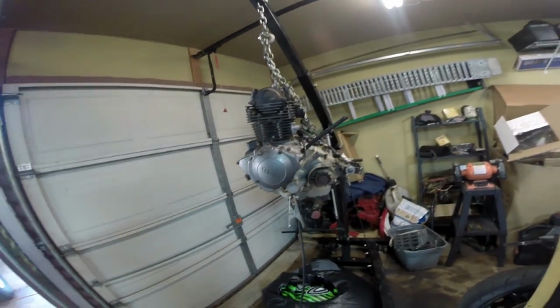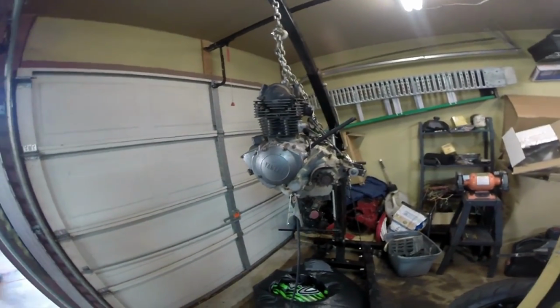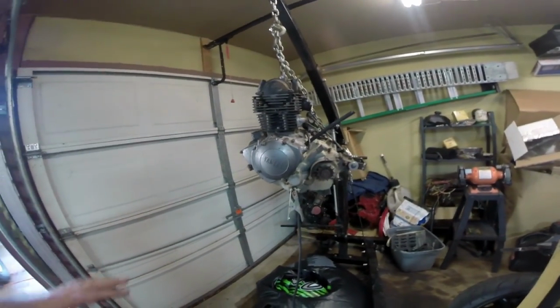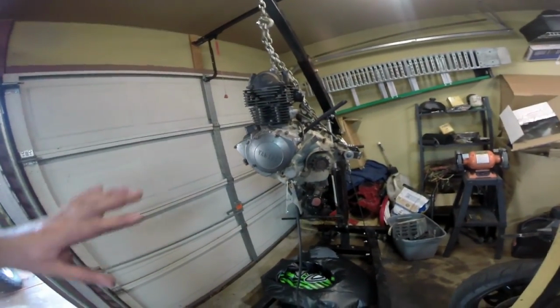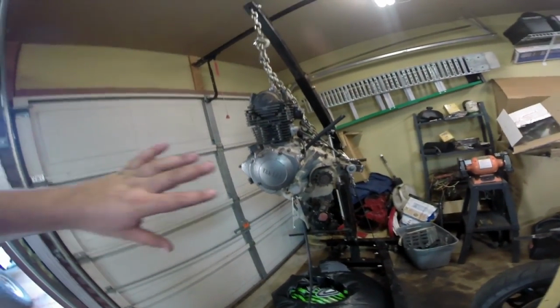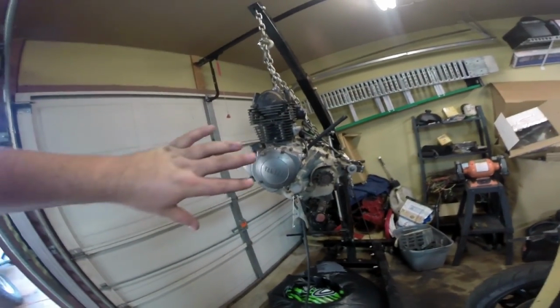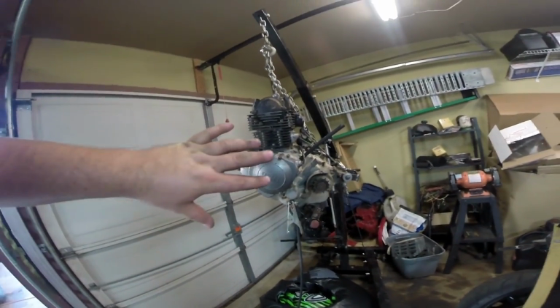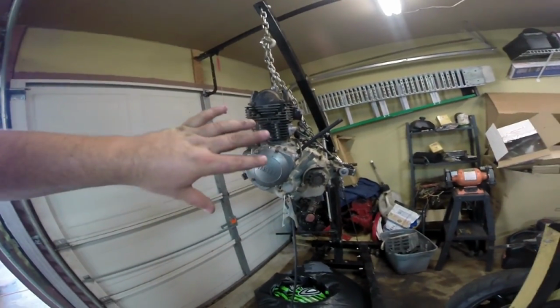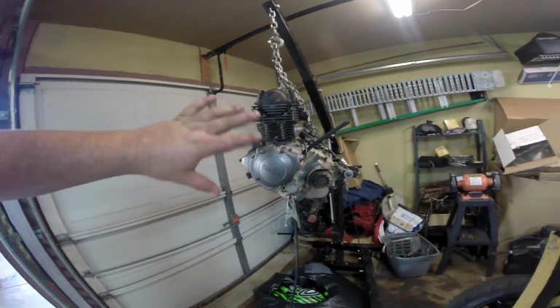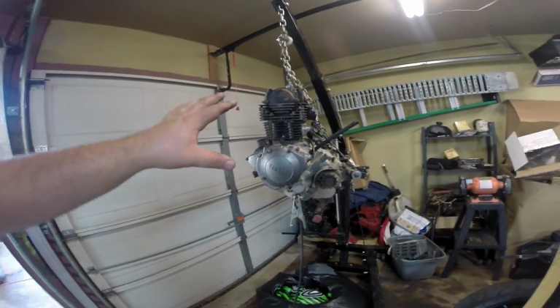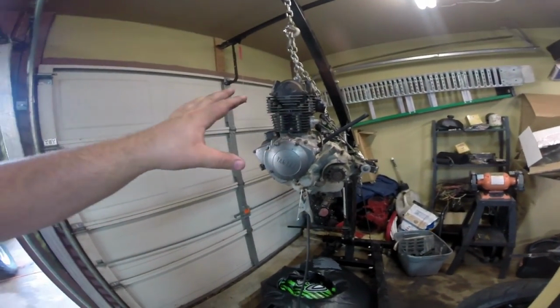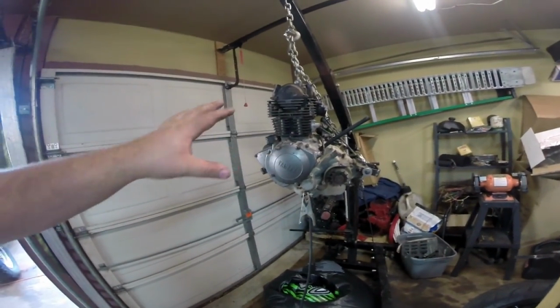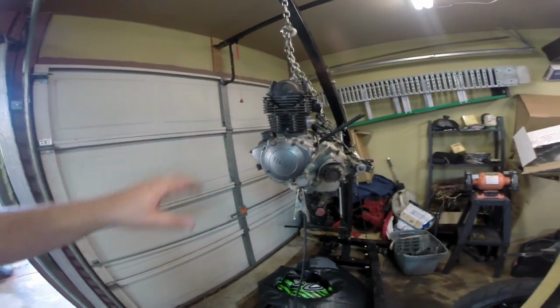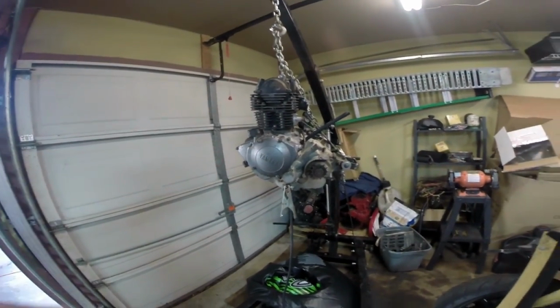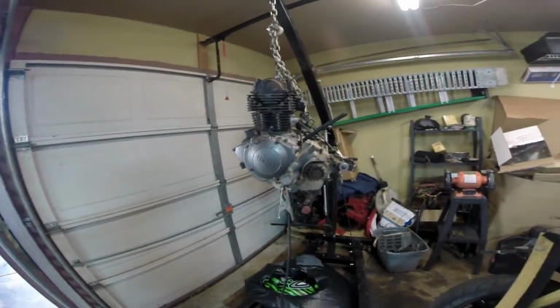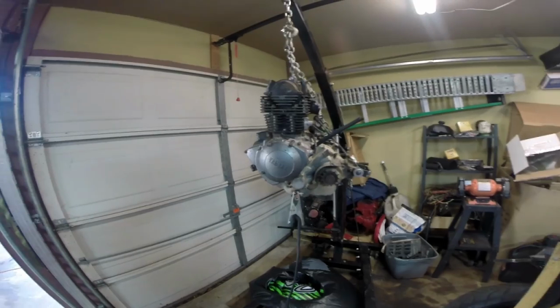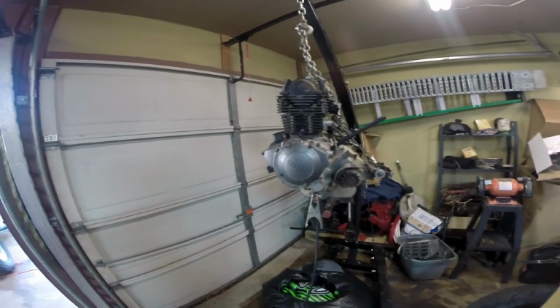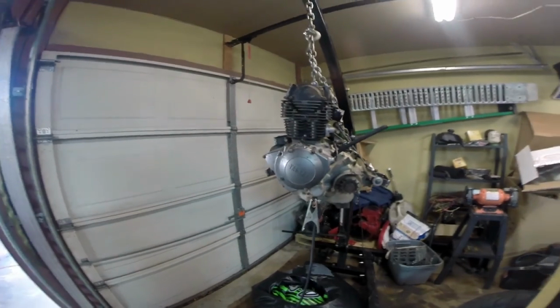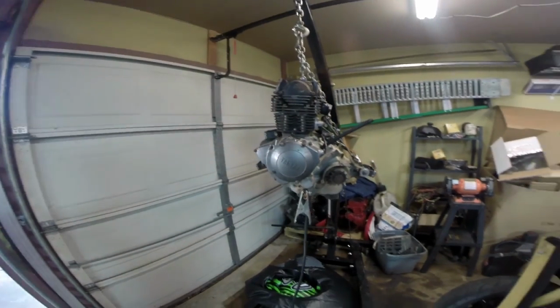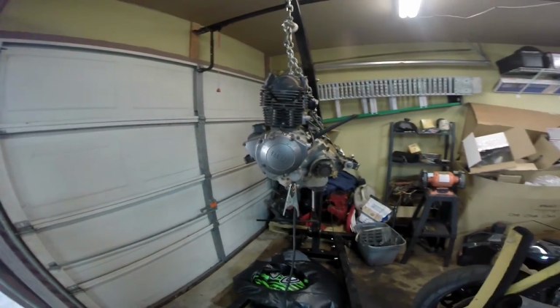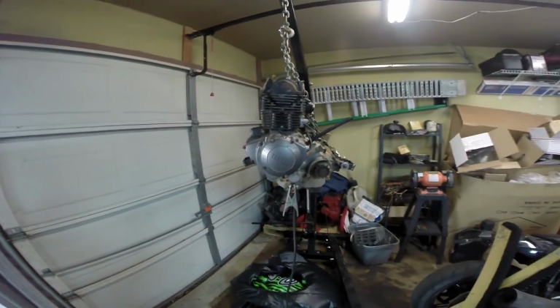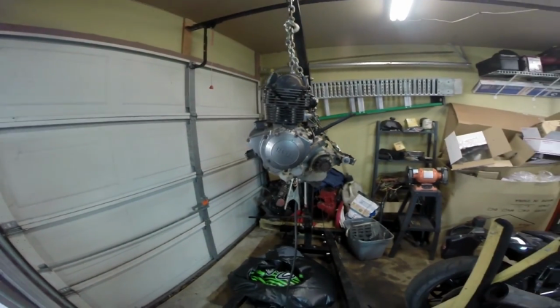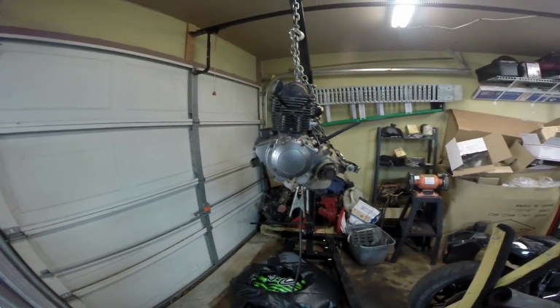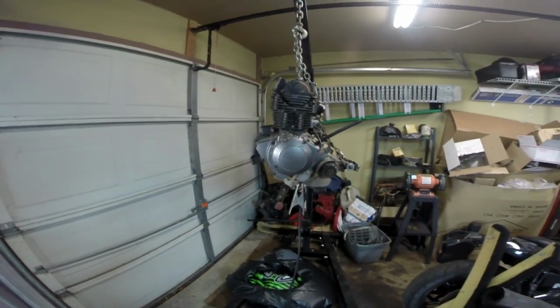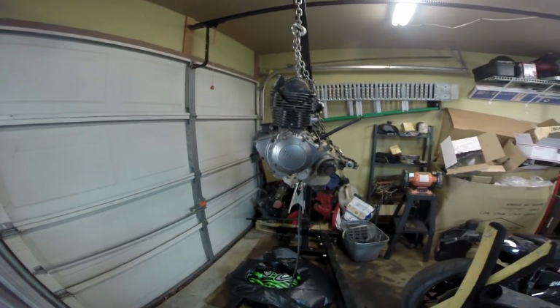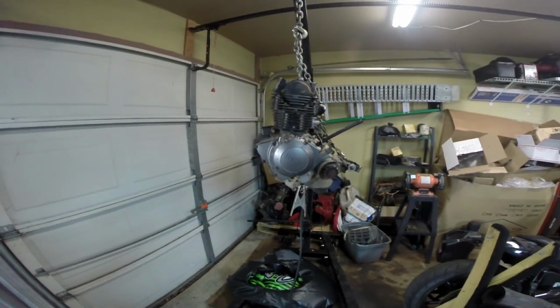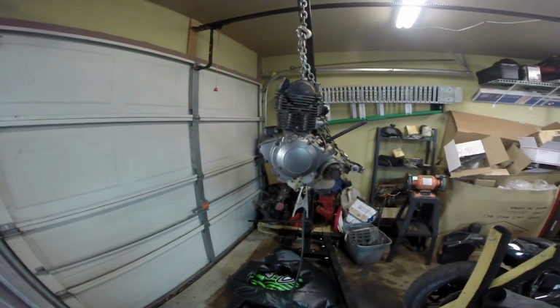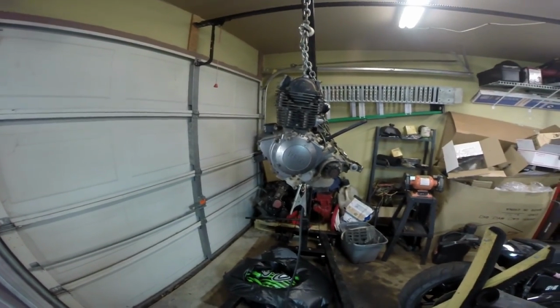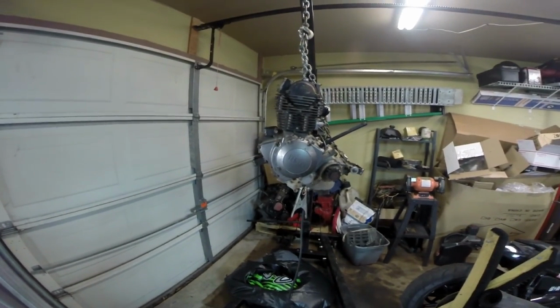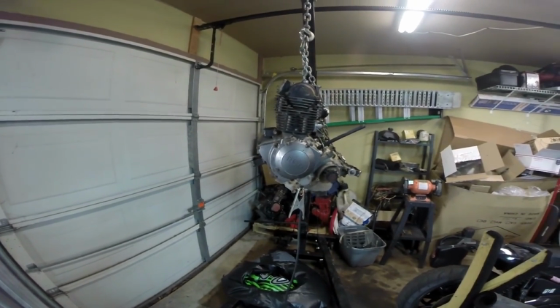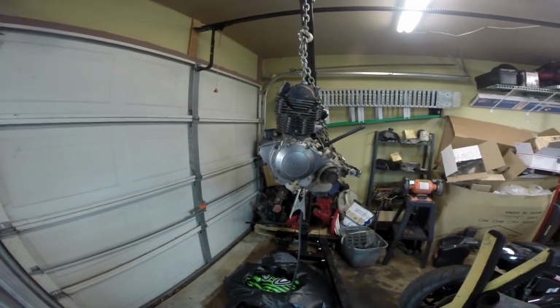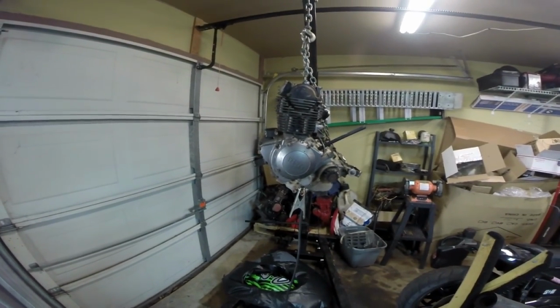Remember, the engine actually sits slightly forward, so it's going to work out pretty good in the frame. Next we're going to build the engine cradle and figure out how we're going to mount it in the chassis.